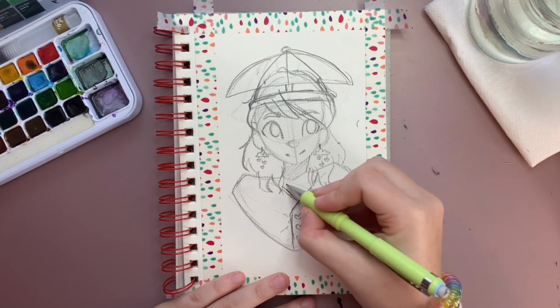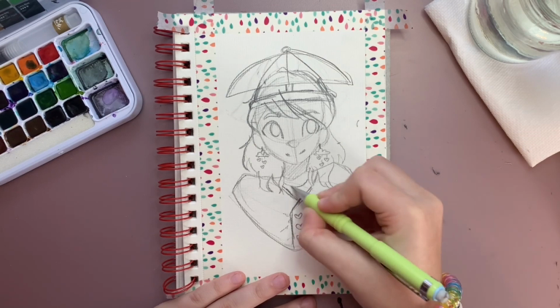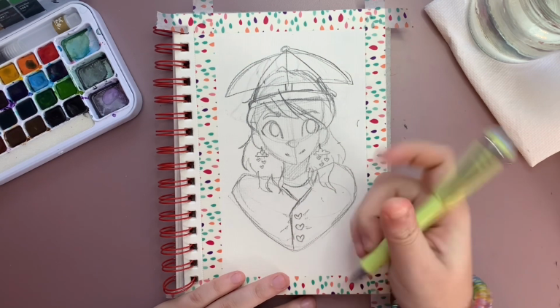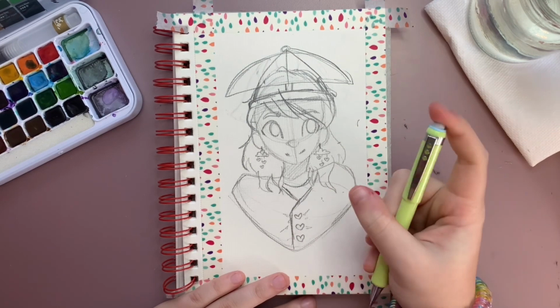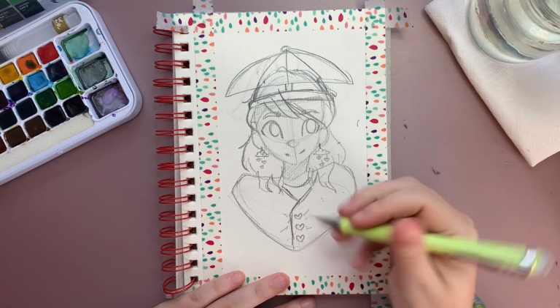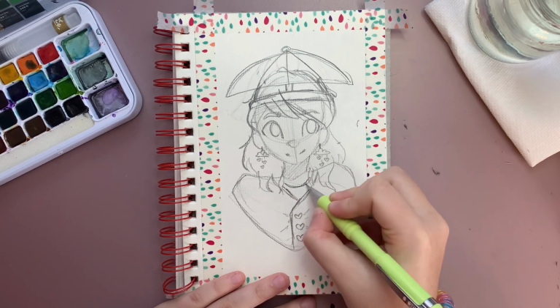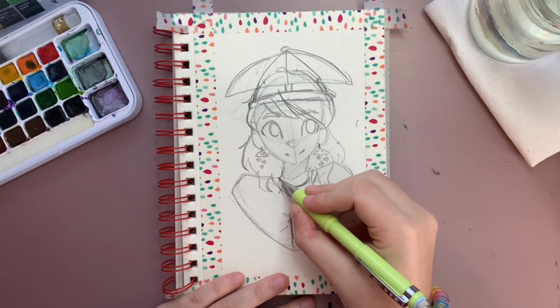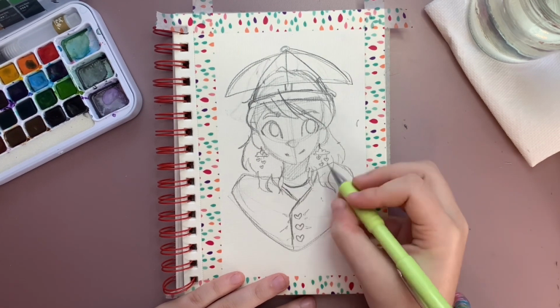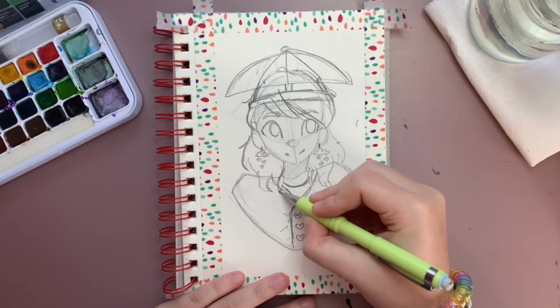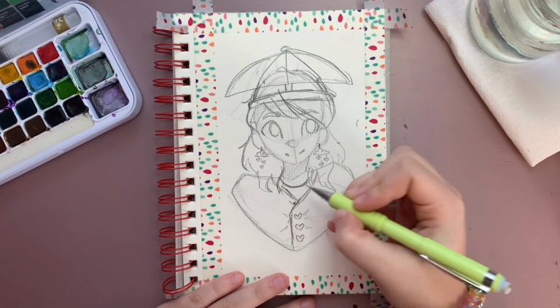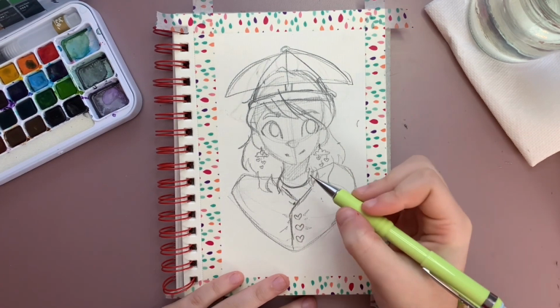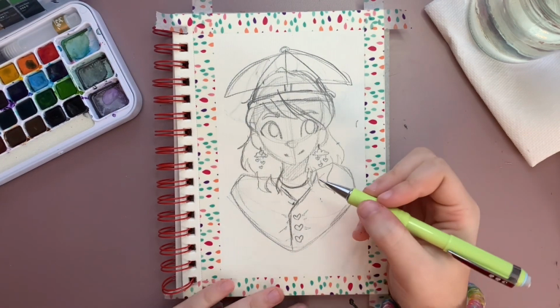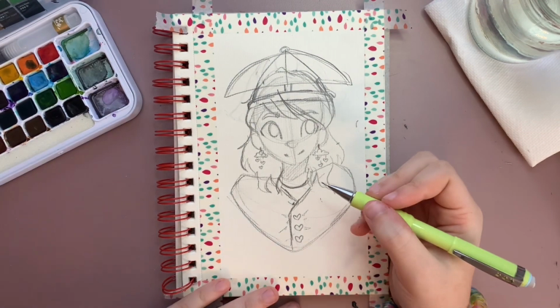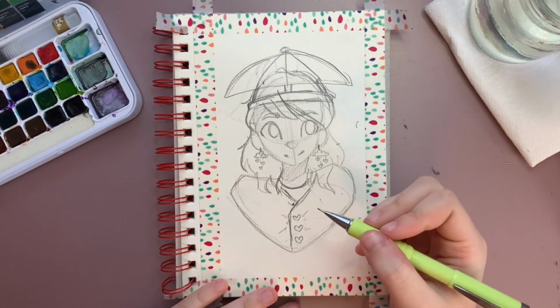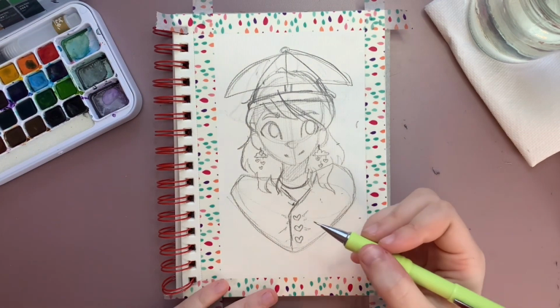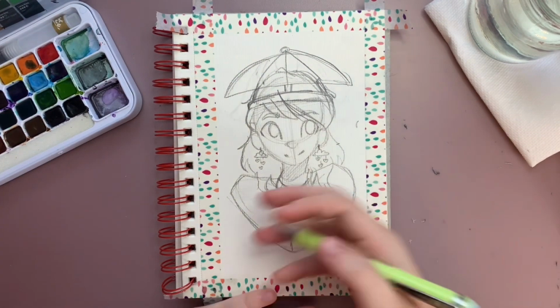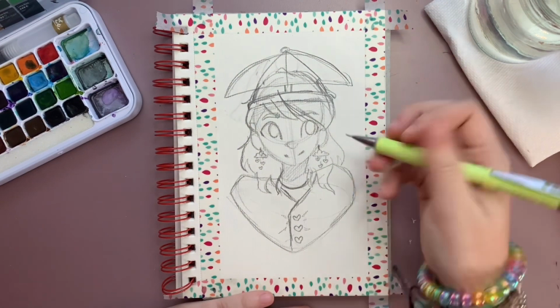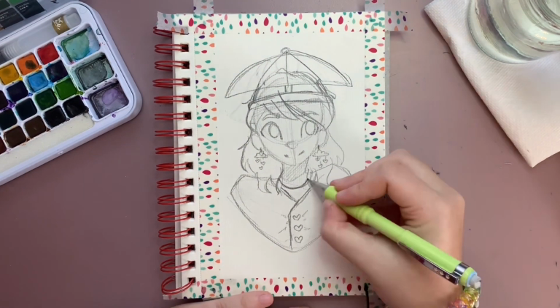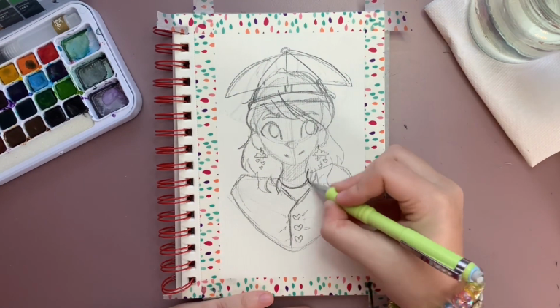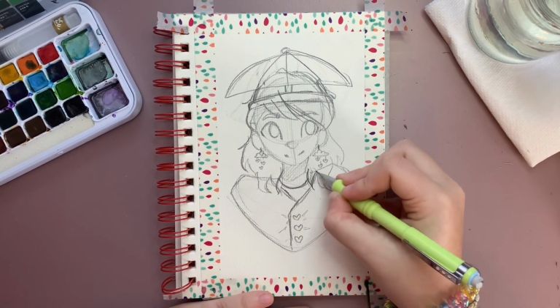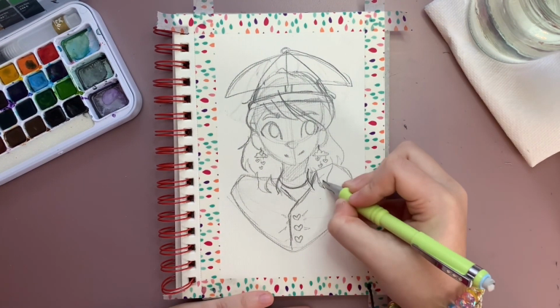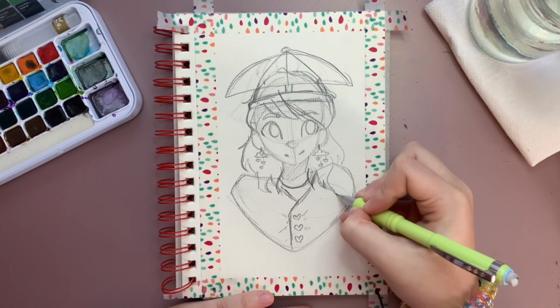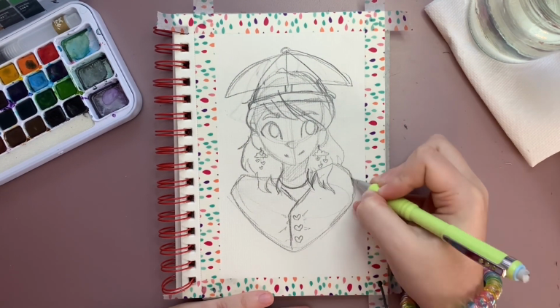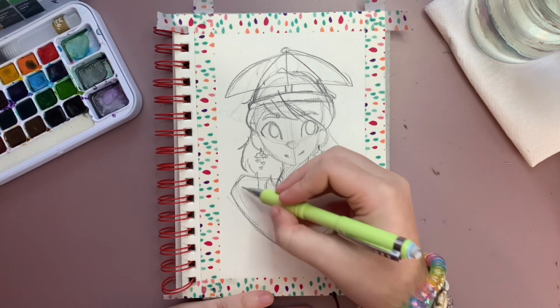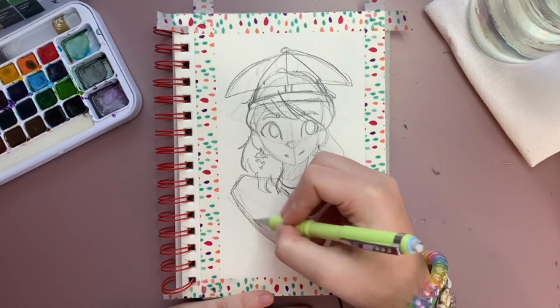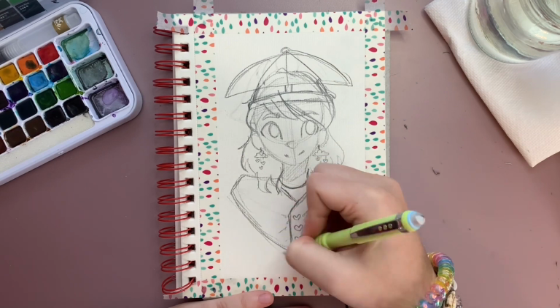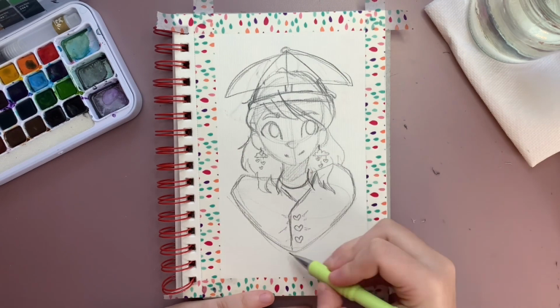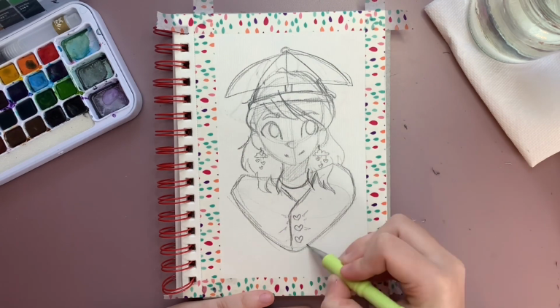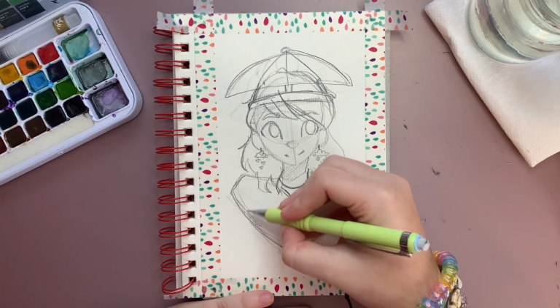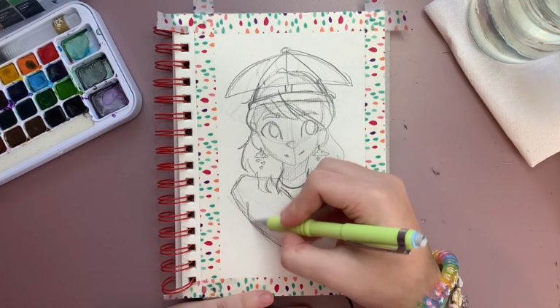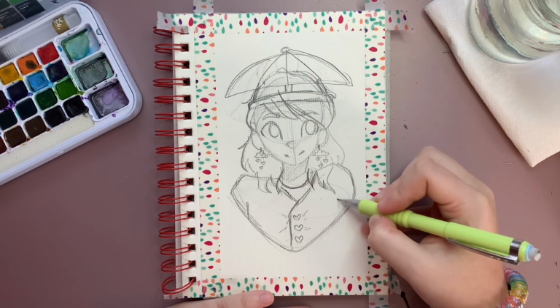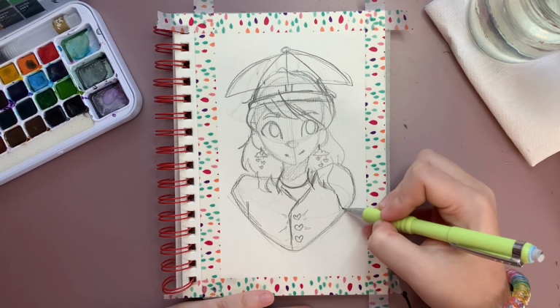Just goes to show that with a little bit of time you might be able to fix a painting that otherwise would be trash.